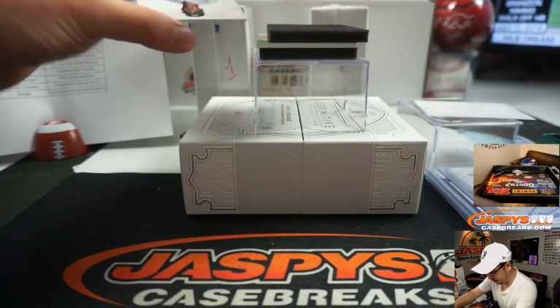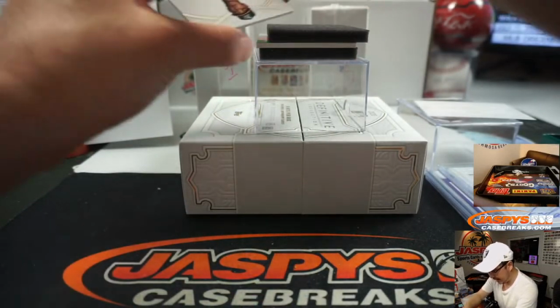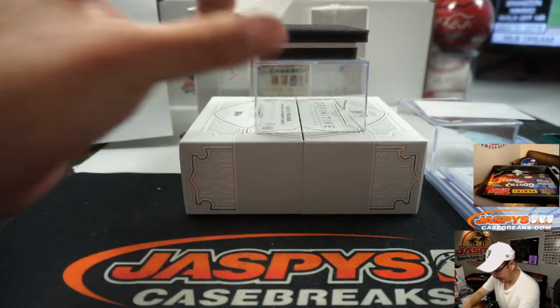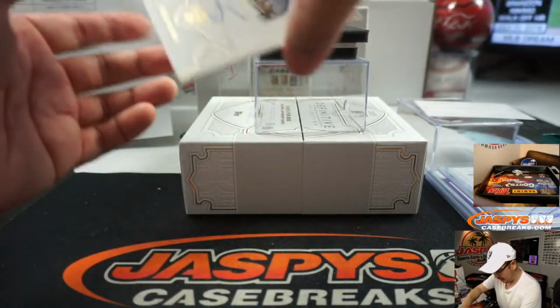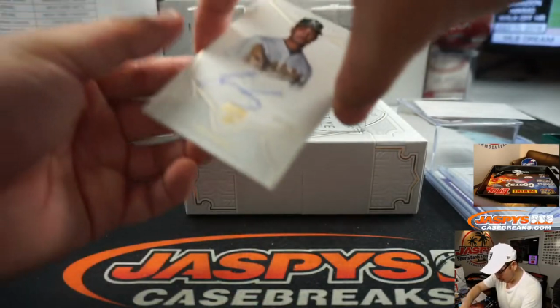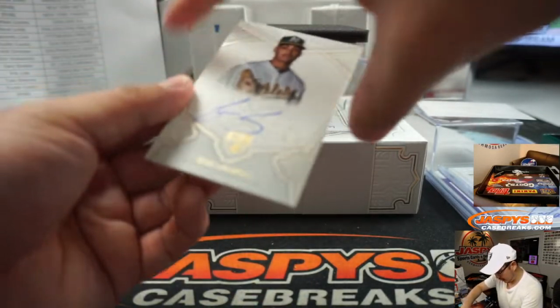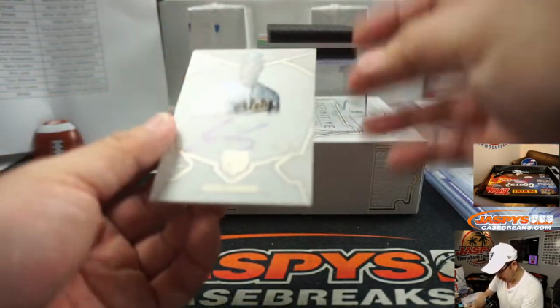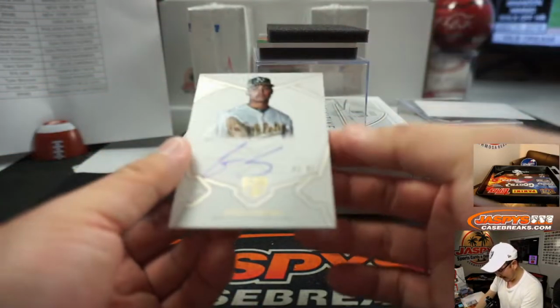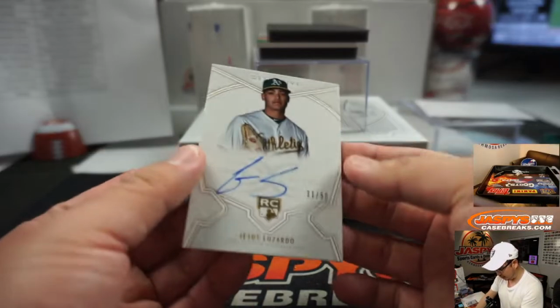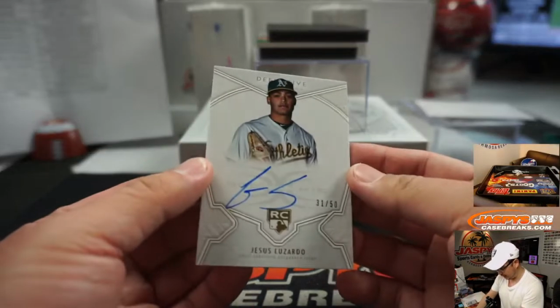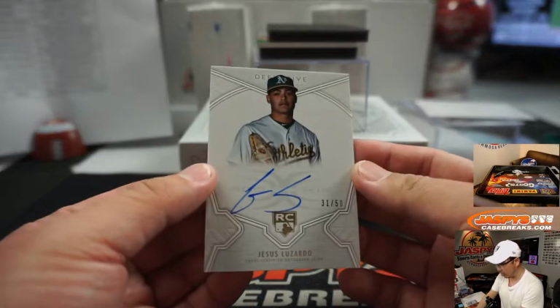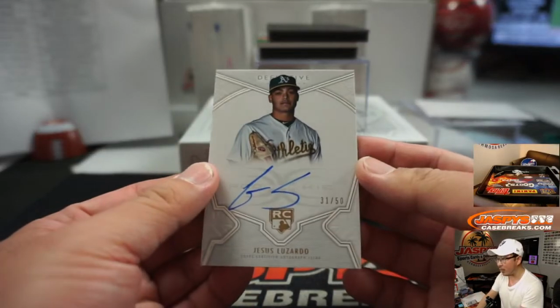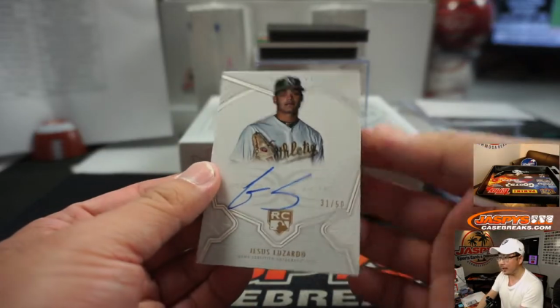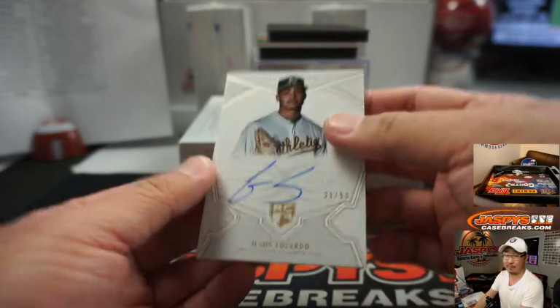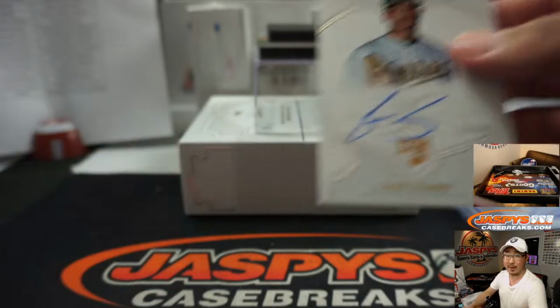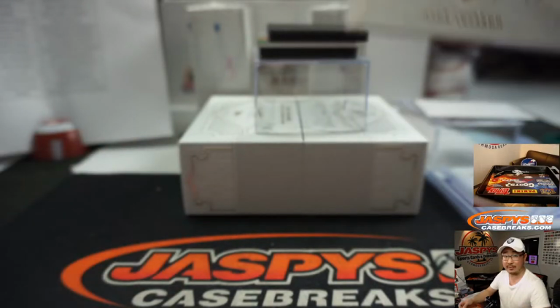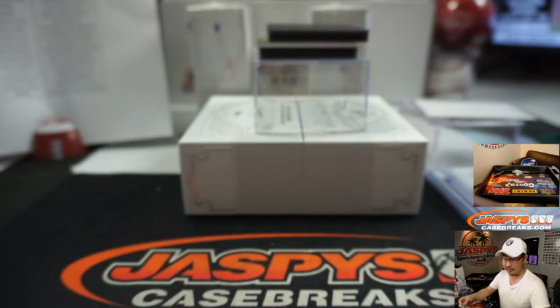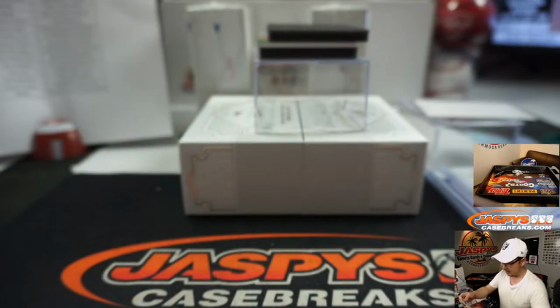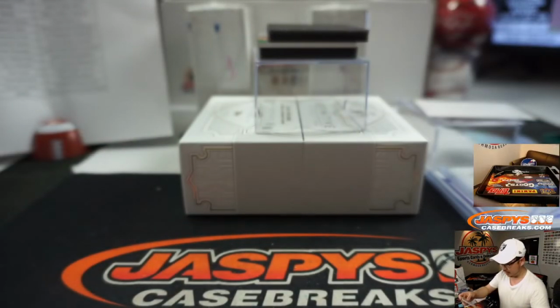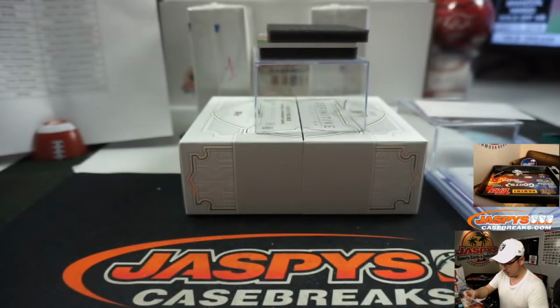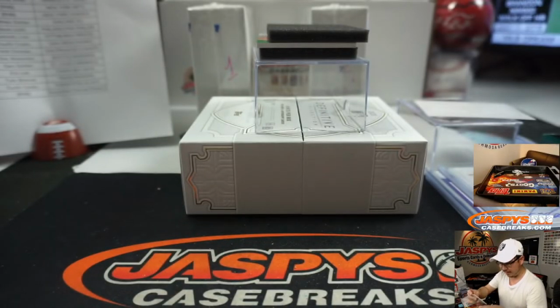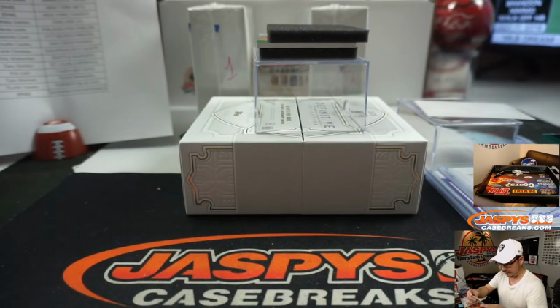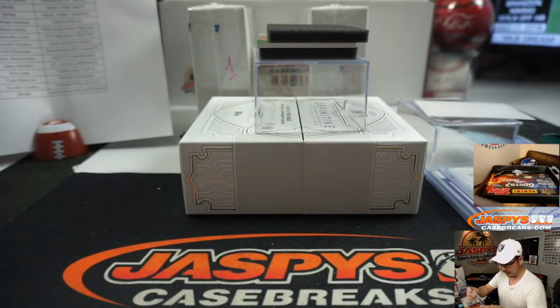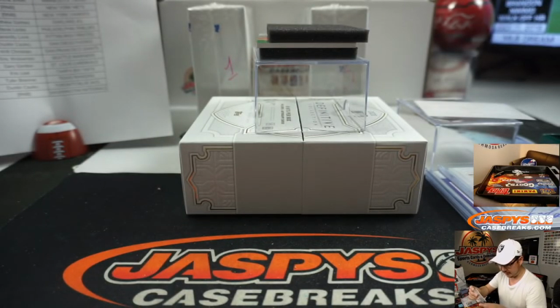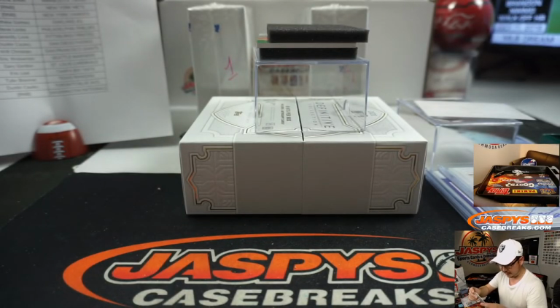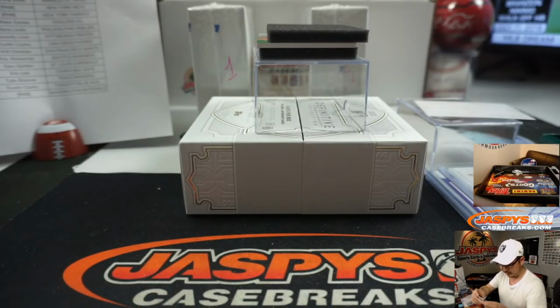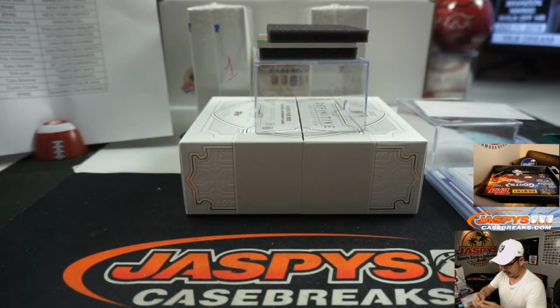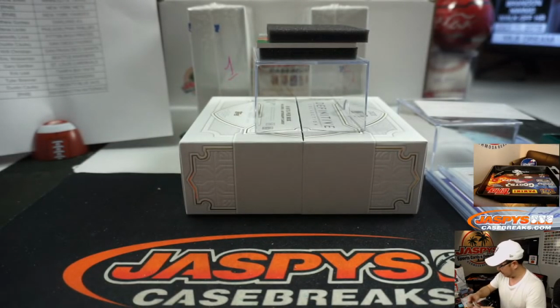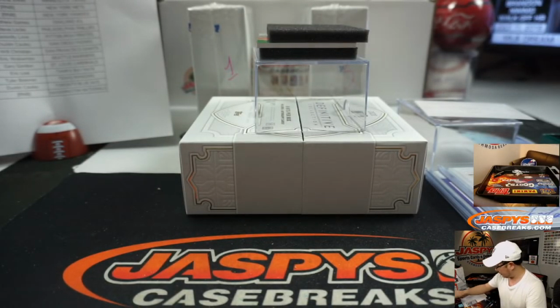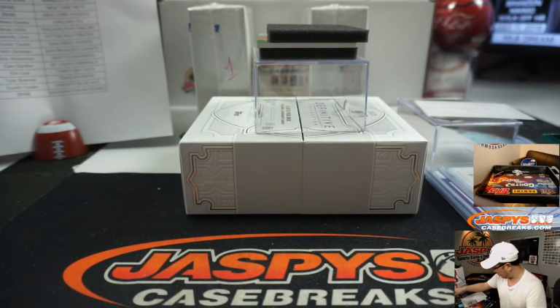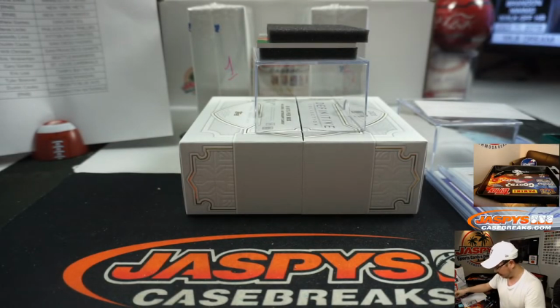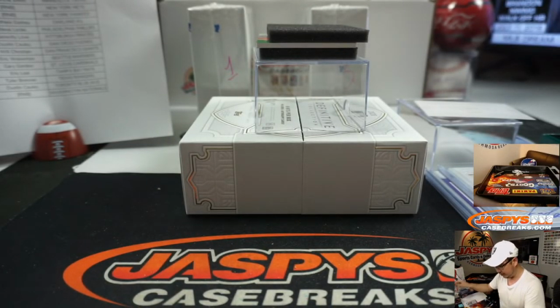We've got a rookie auto — Jesus Lozardo, another one for Matthew, 31 out of 50. Nice one for MG.